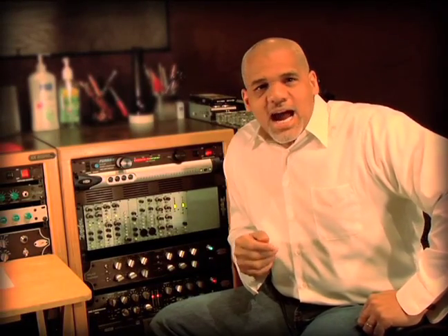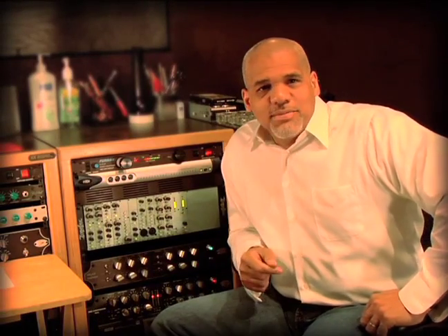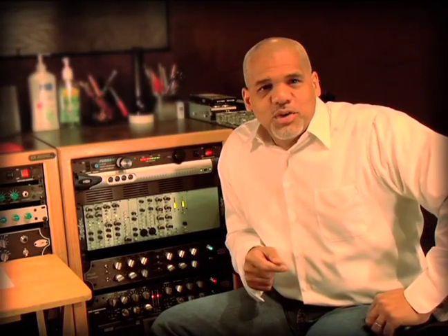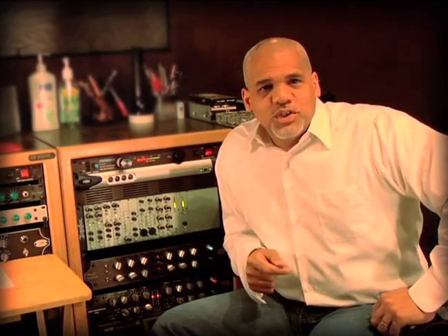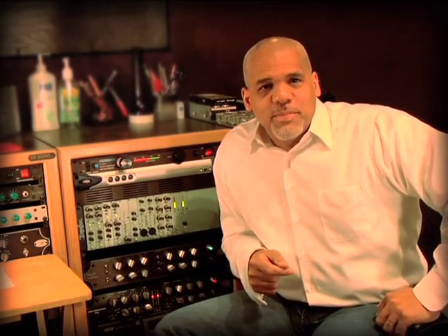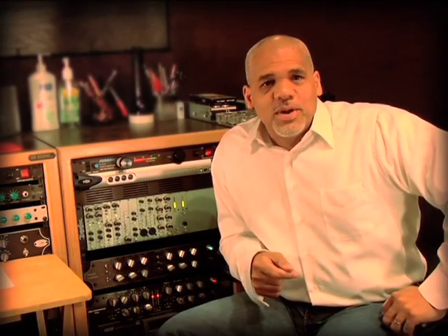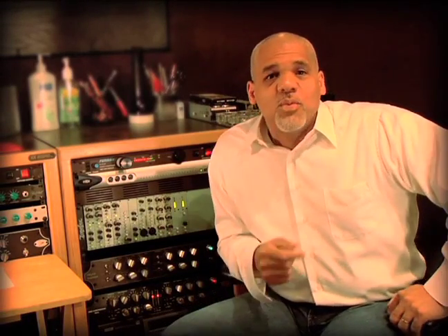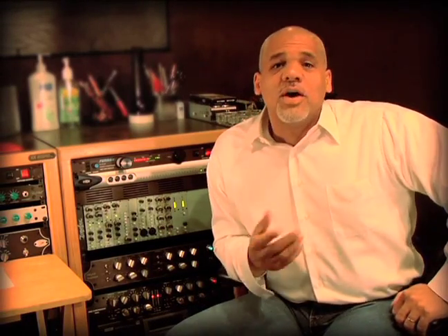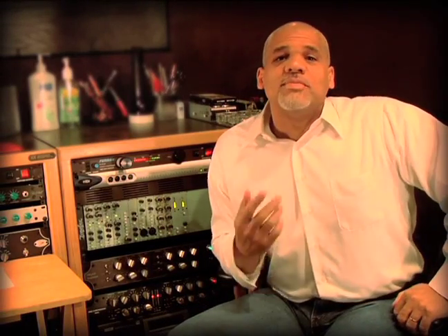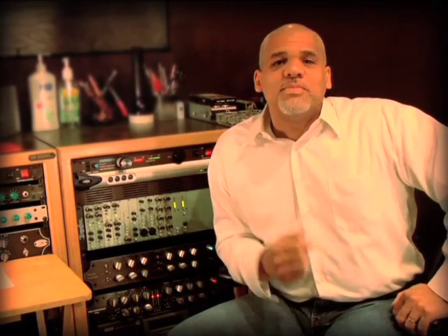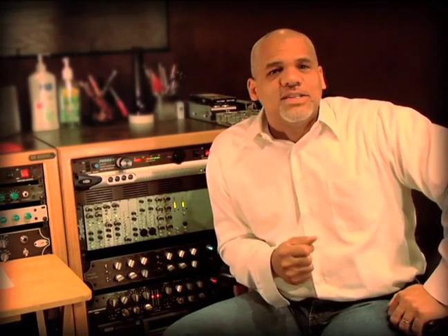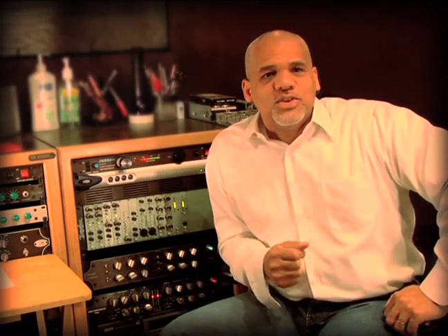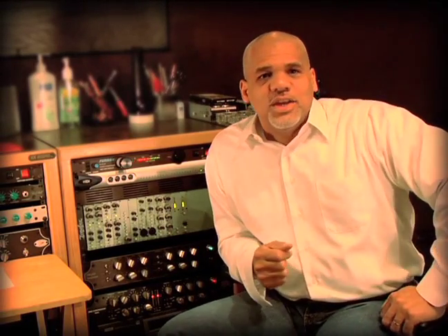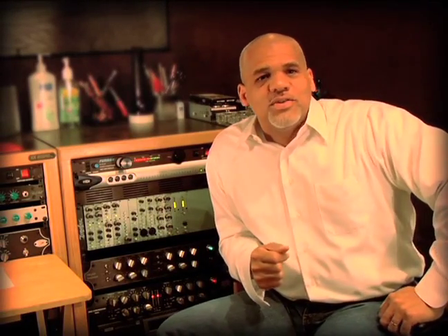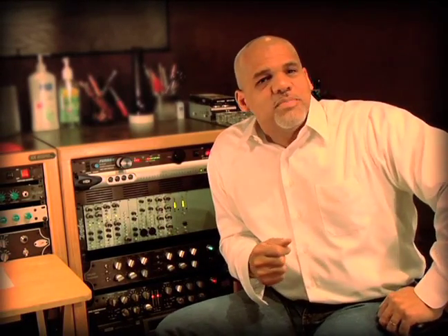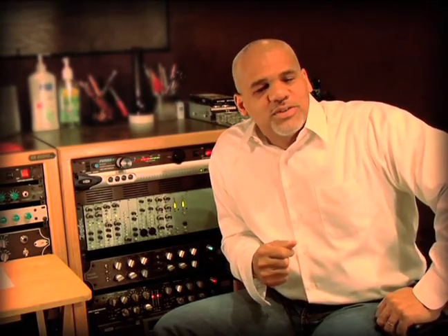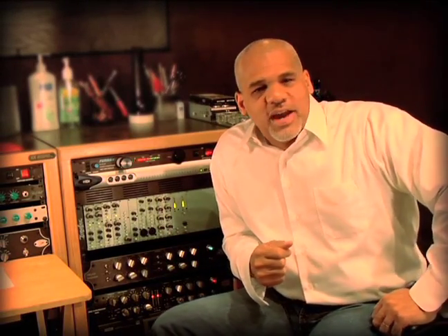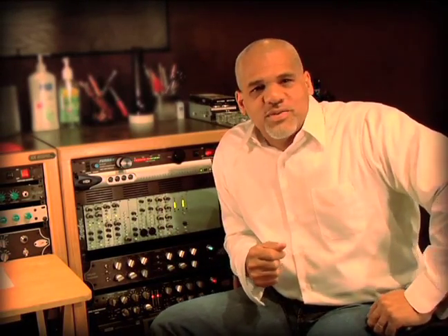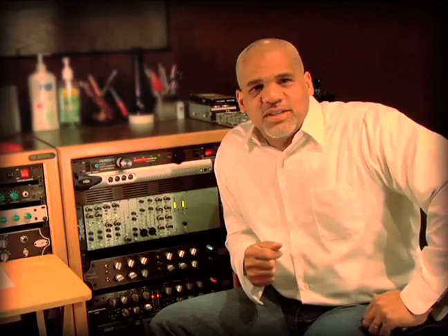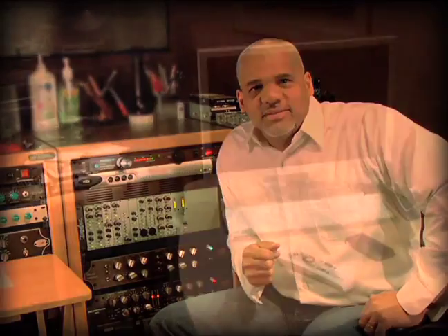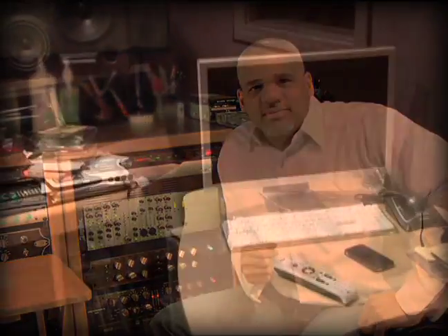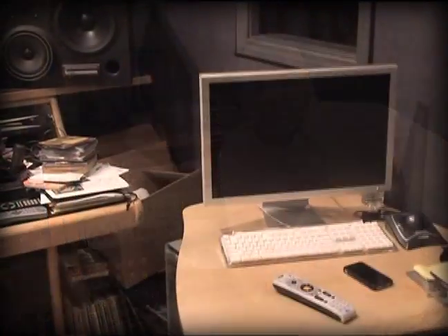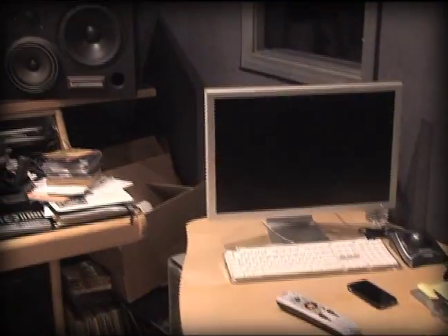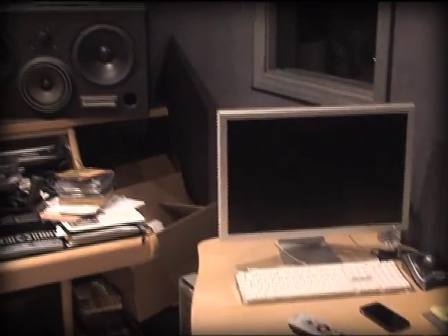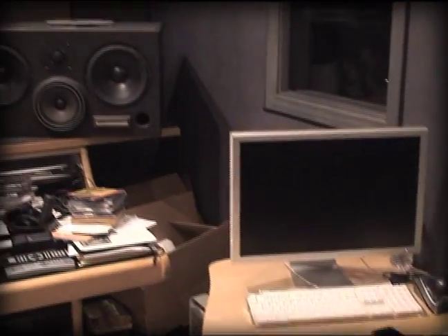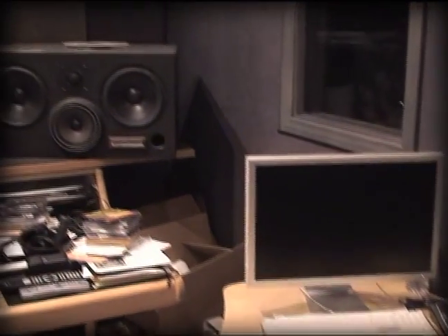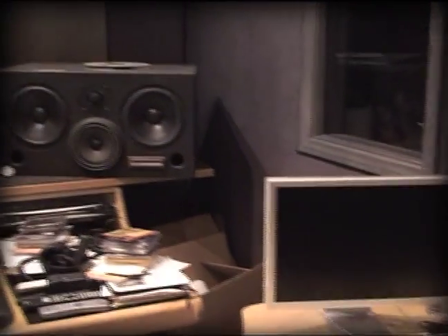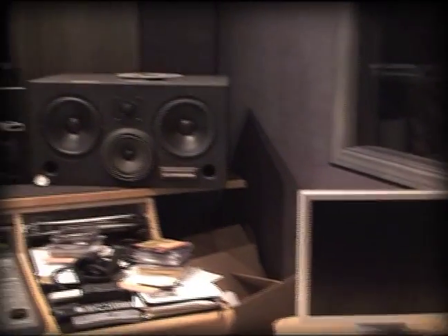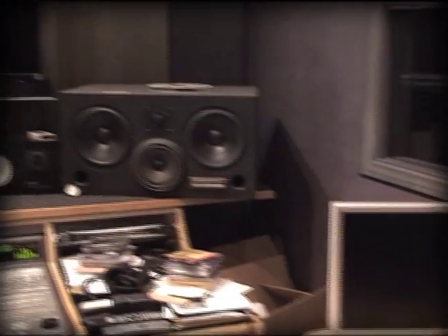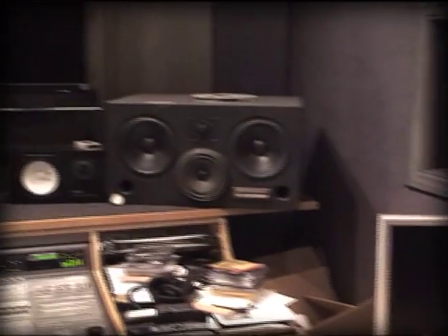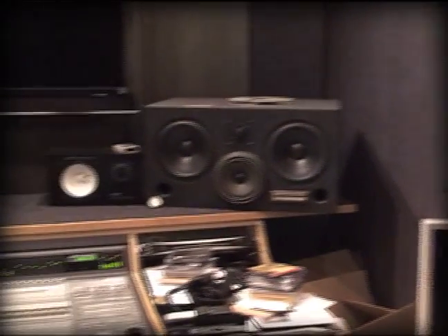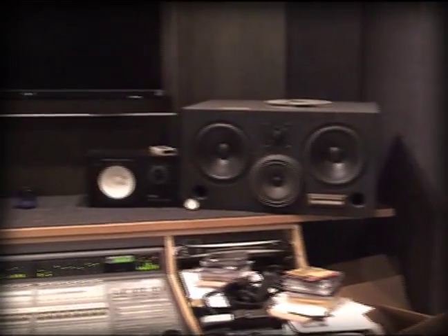Hi, I'm Tony Shepard, and welcome to my studio, The Mix Factory. It's been around since 1999.